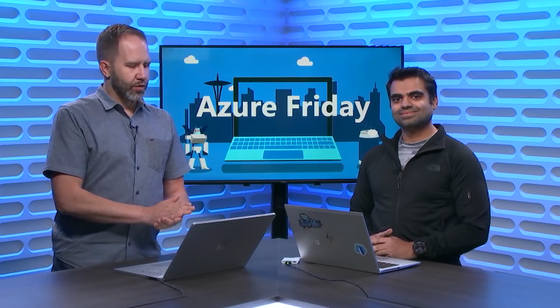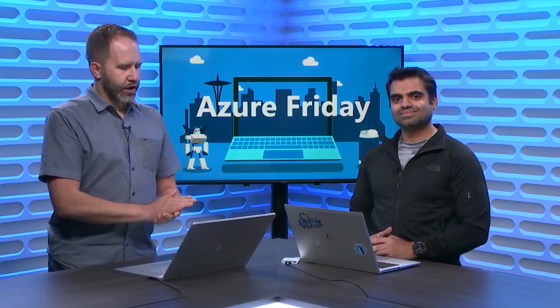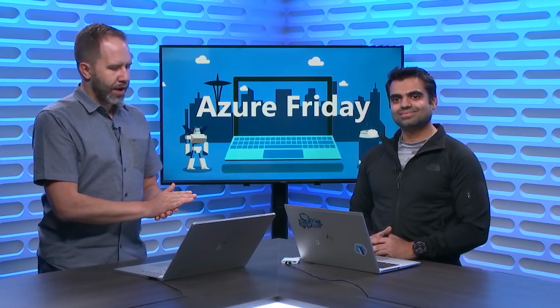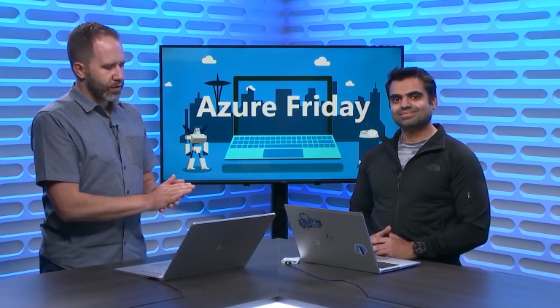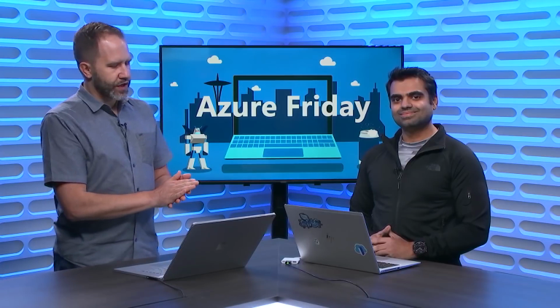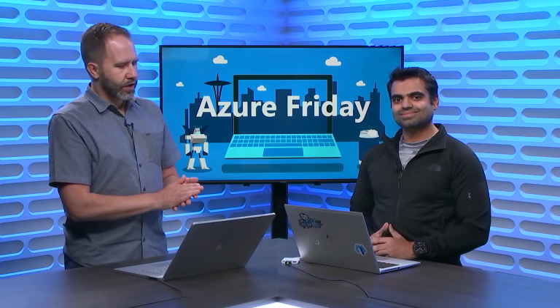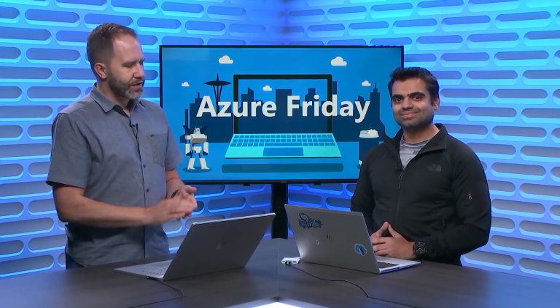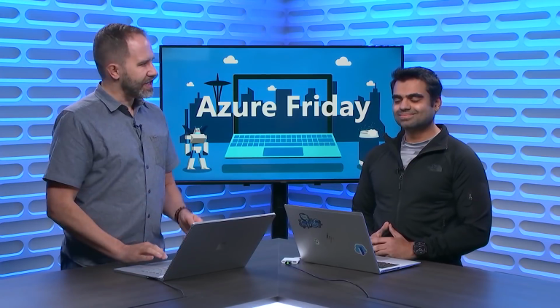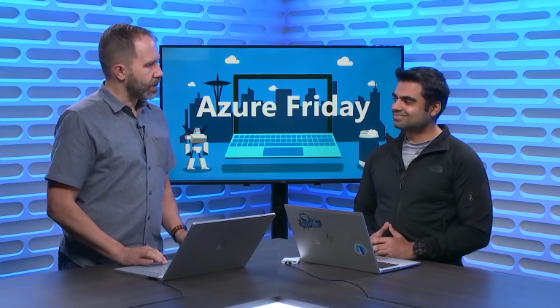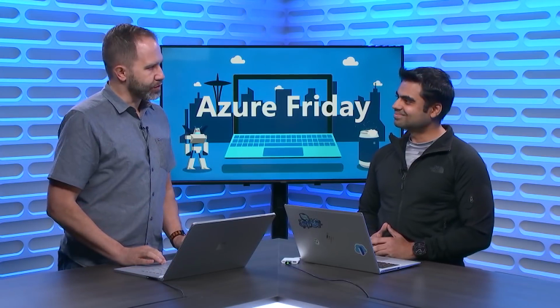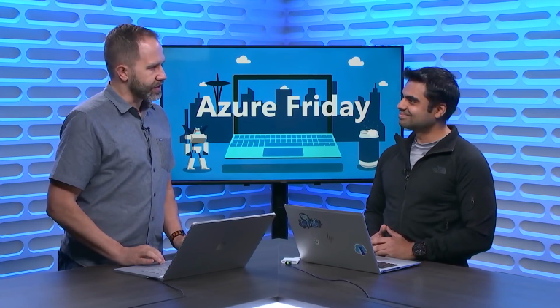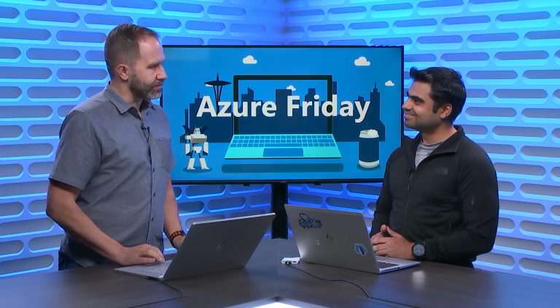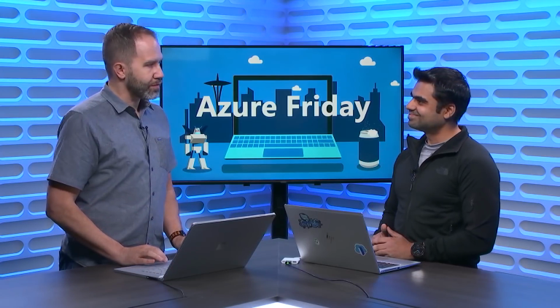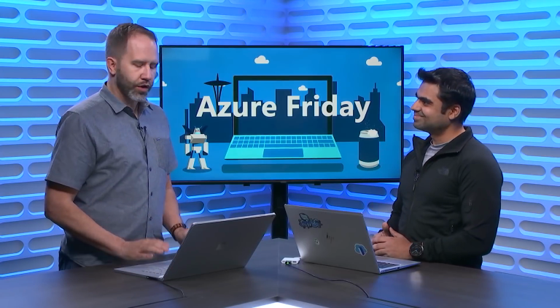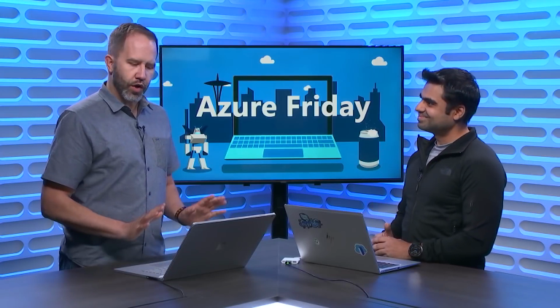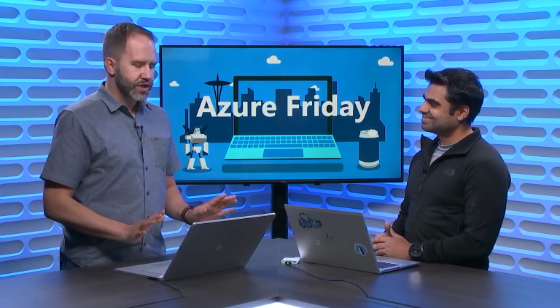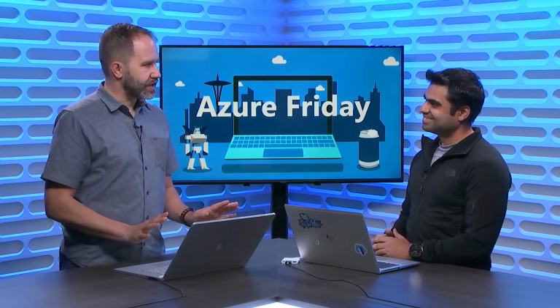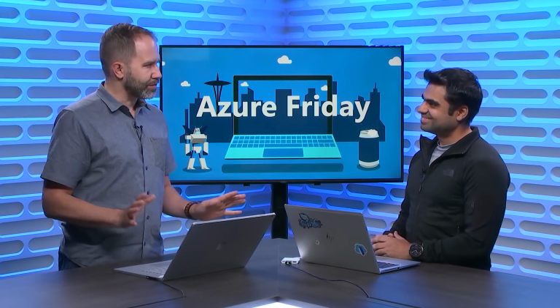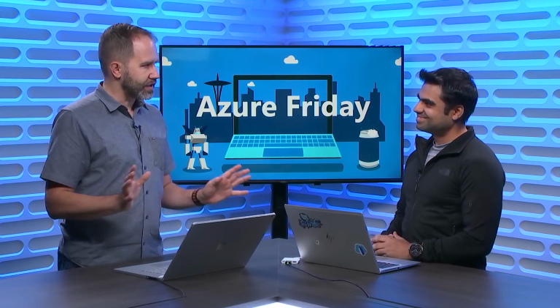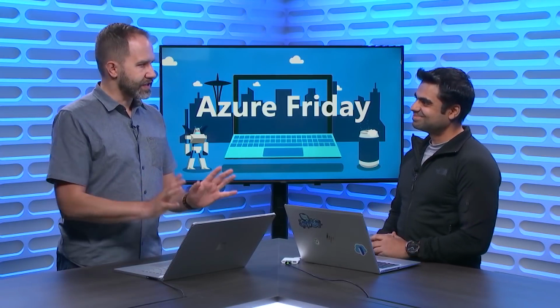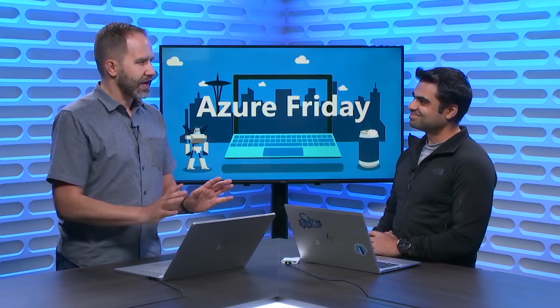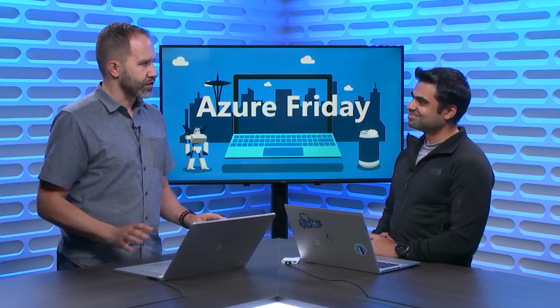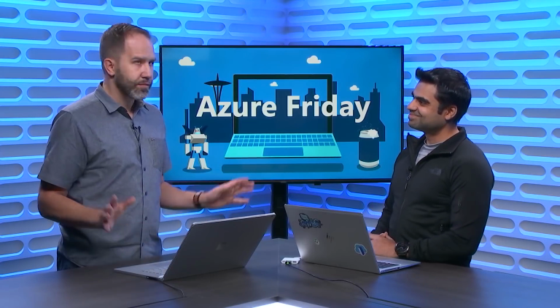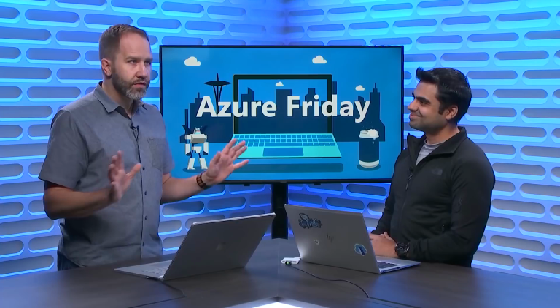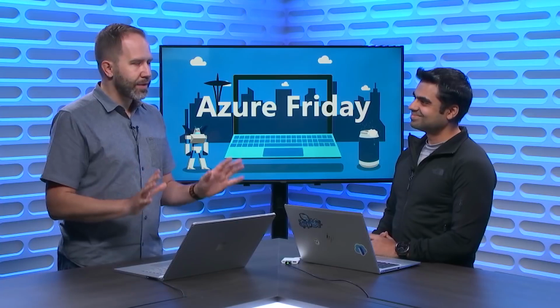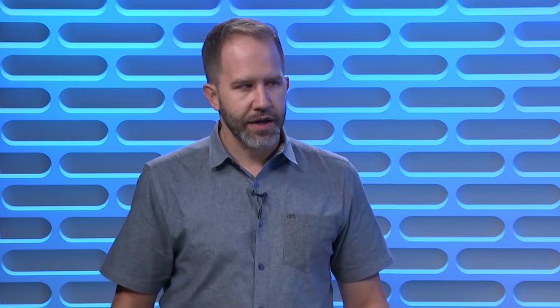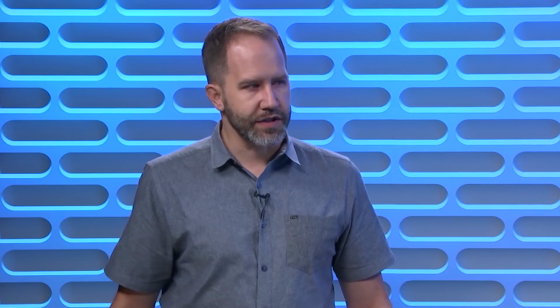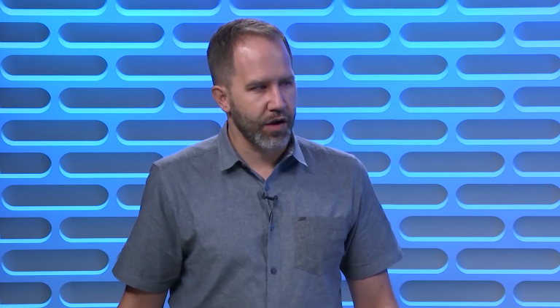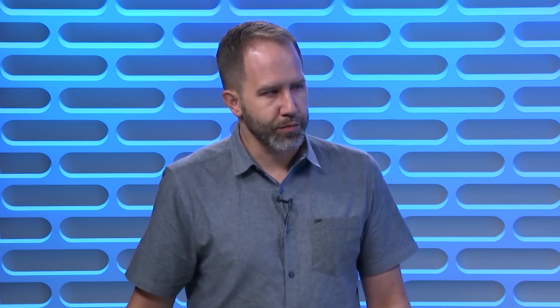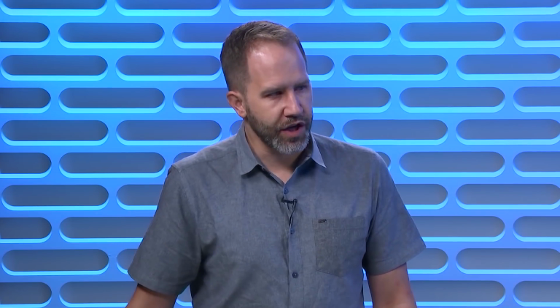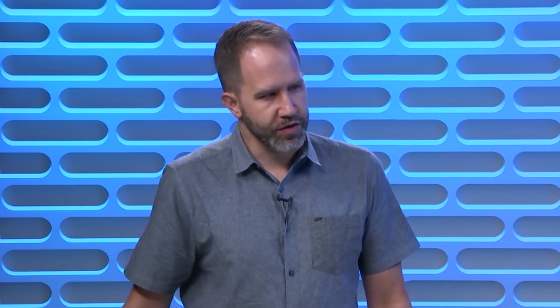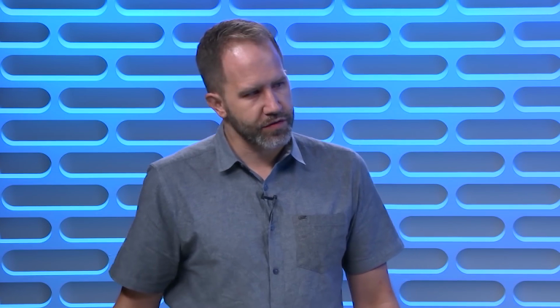I'm here with Anupam and we're going to talk about DDoS protection, which is very important. We're always thinking about these attacks that are coming from the bad guys and how we can protect ourselves.